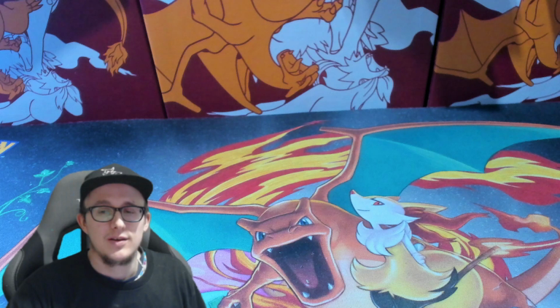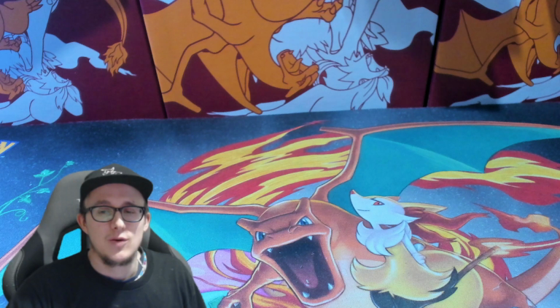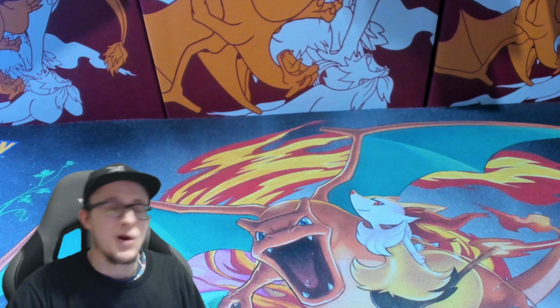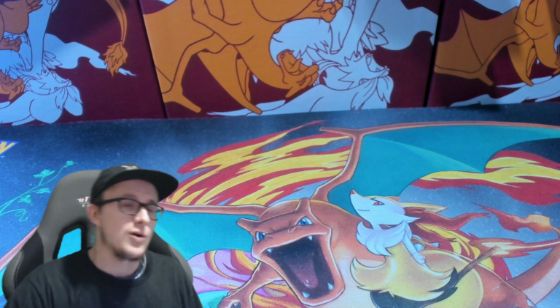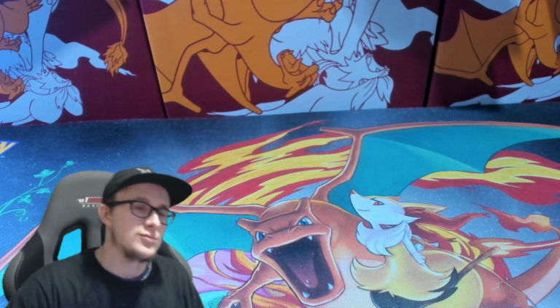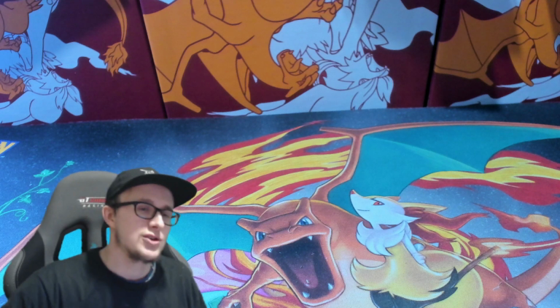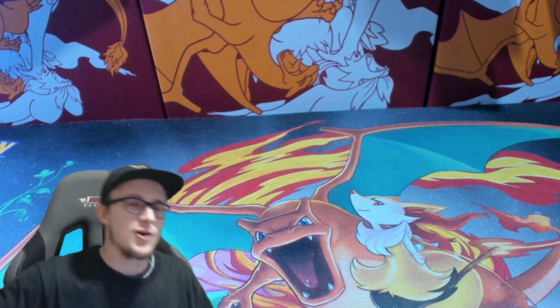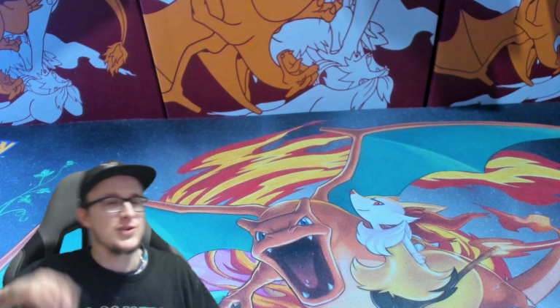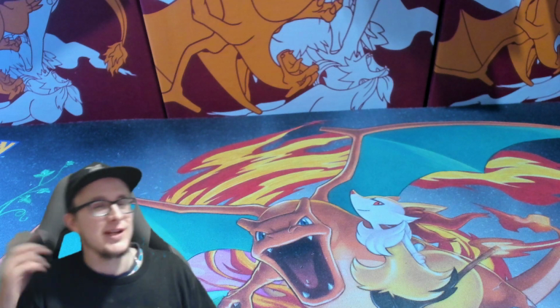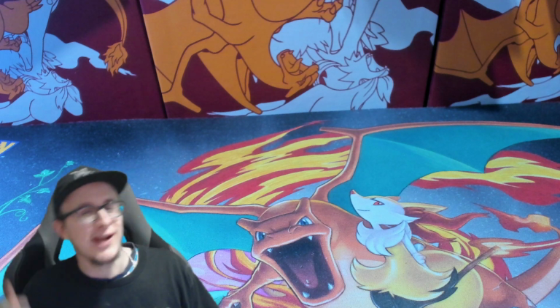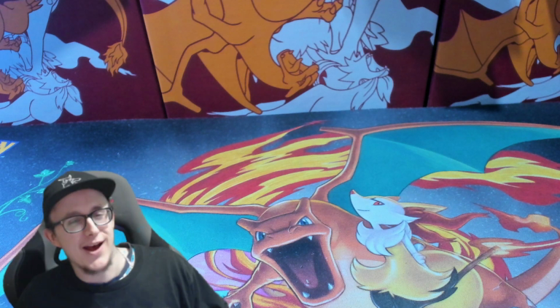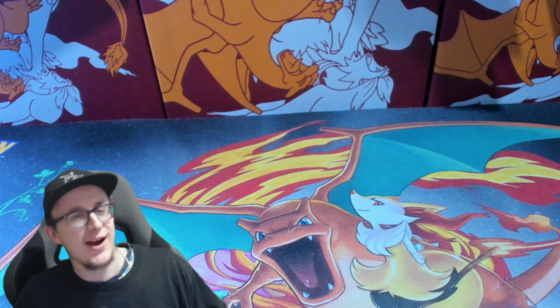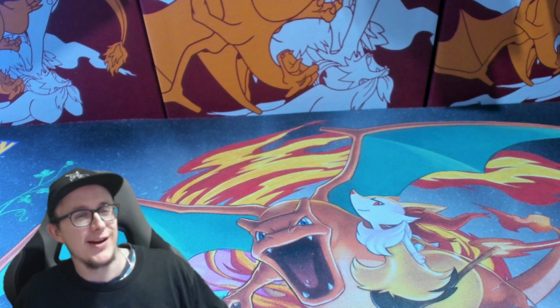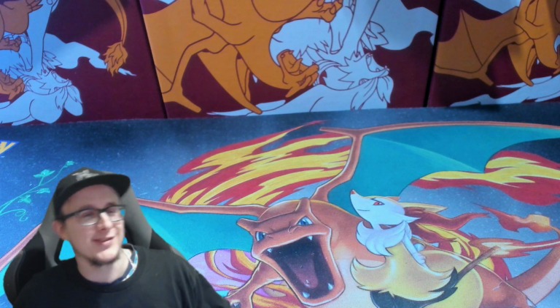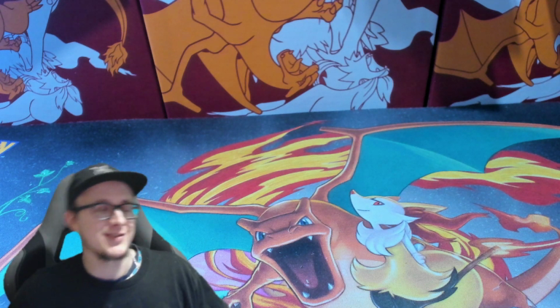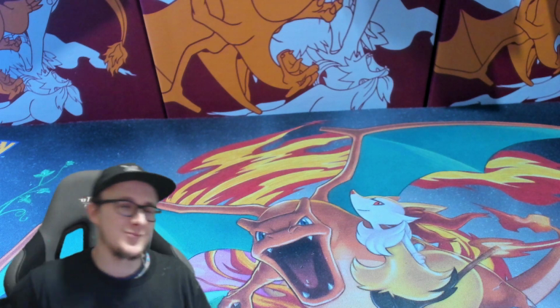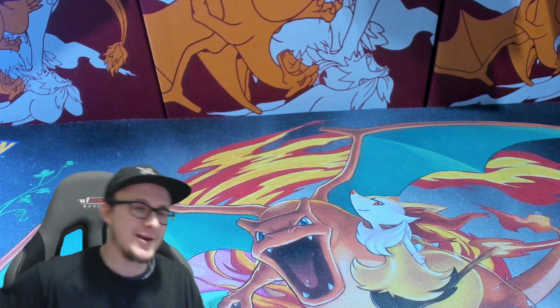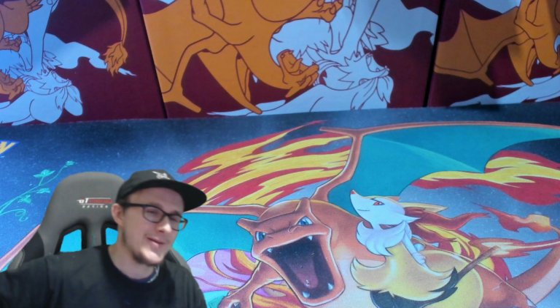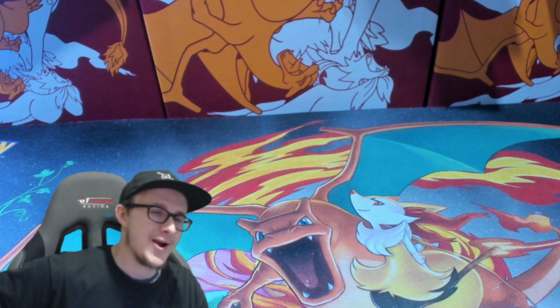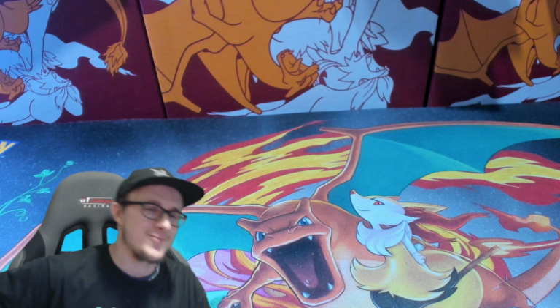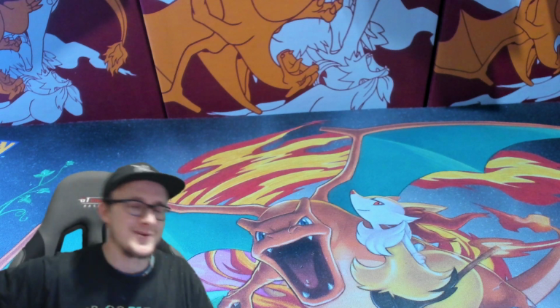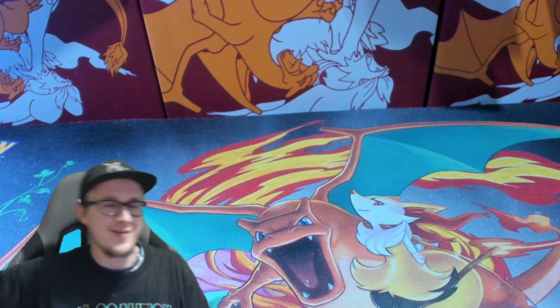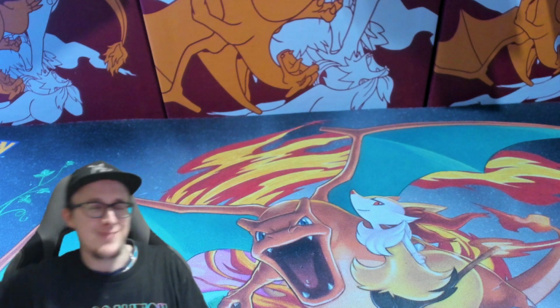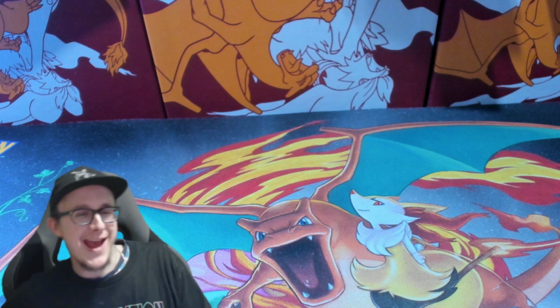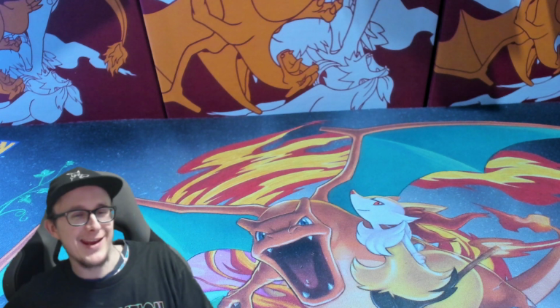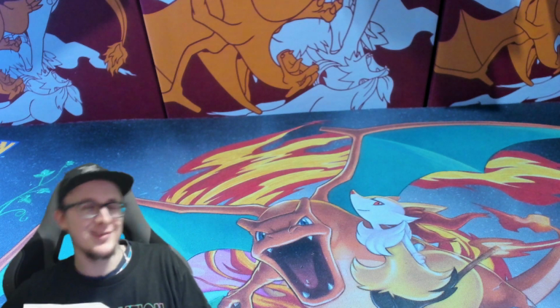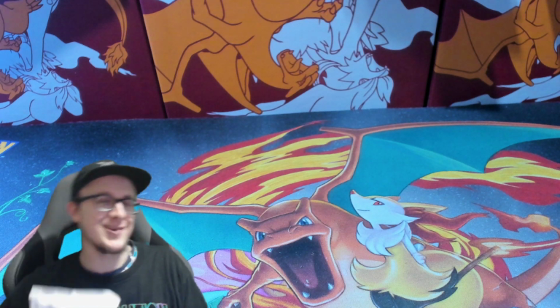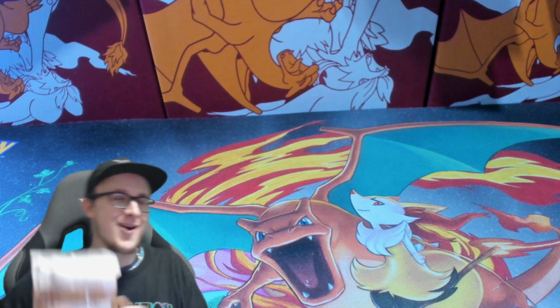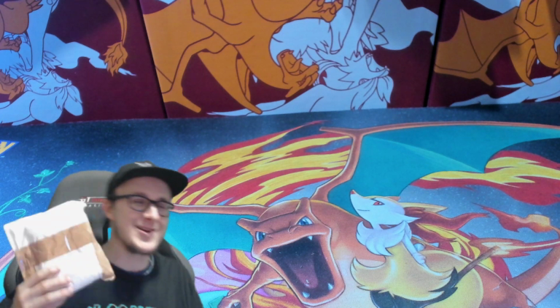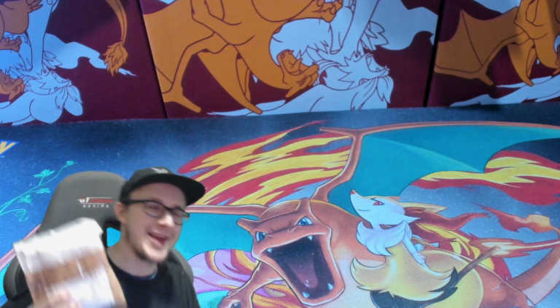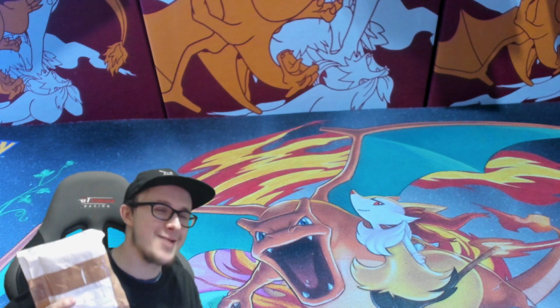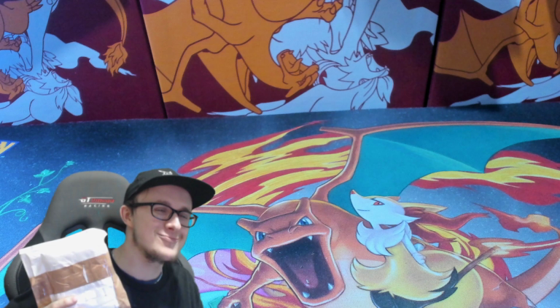Welcome to Joe G Cards, where we open some packages on the camera.